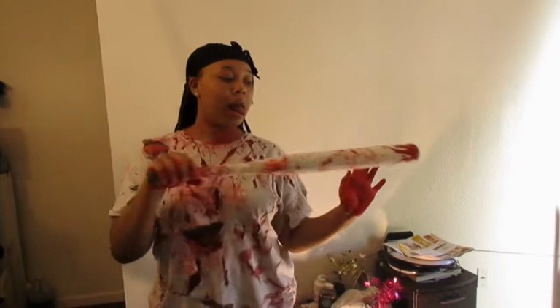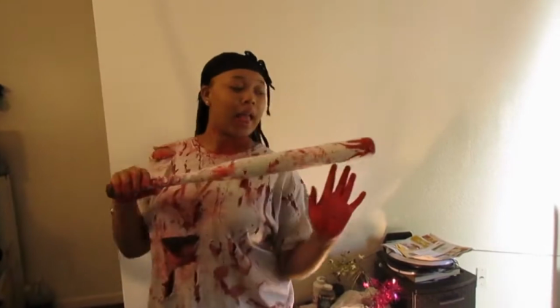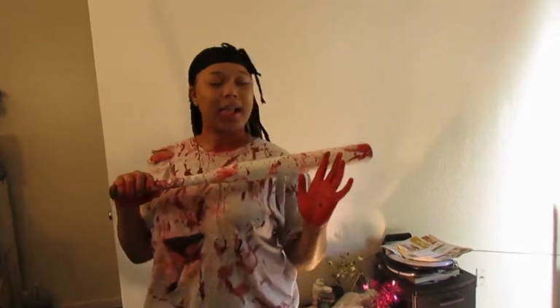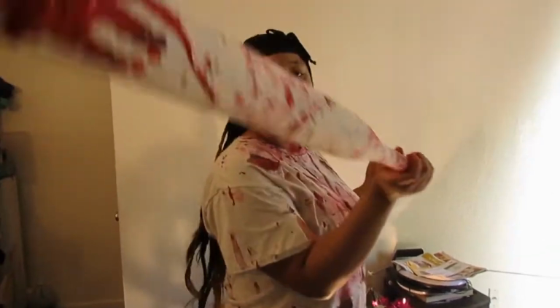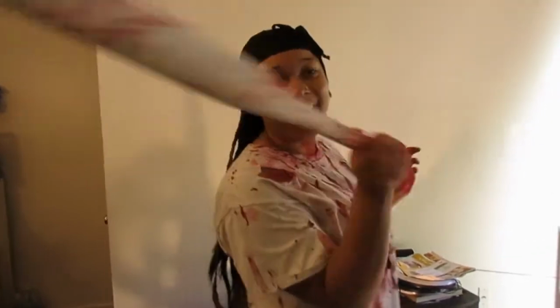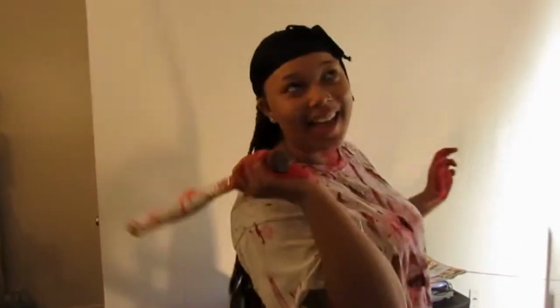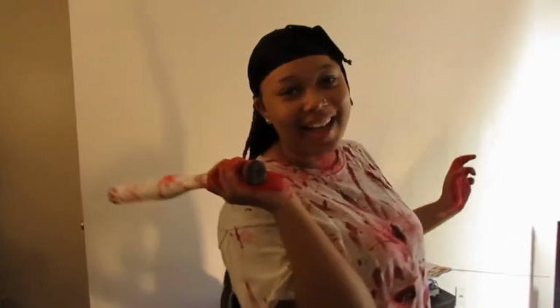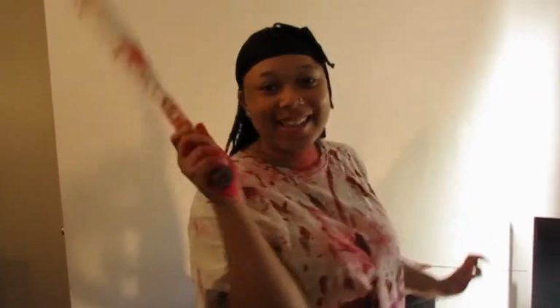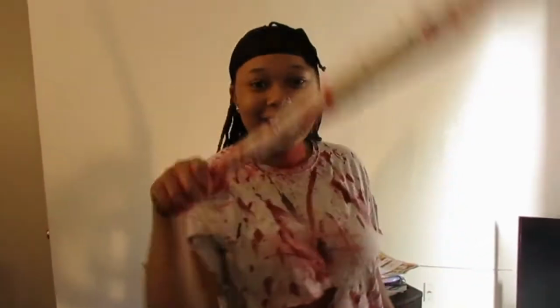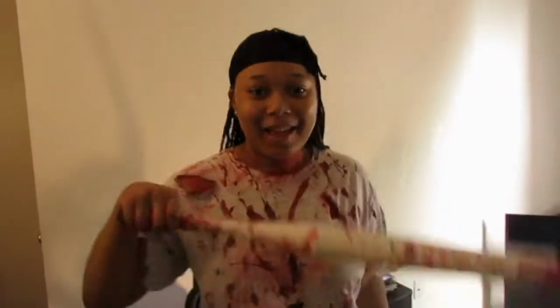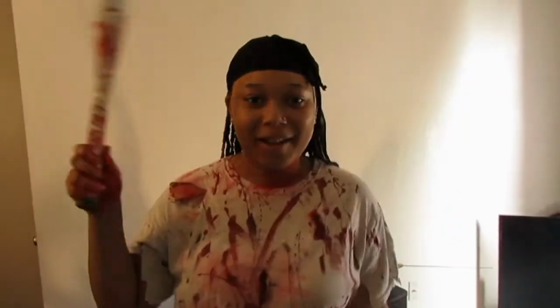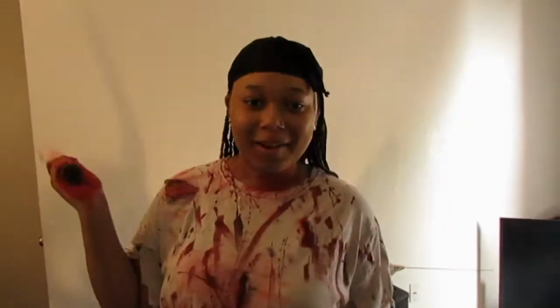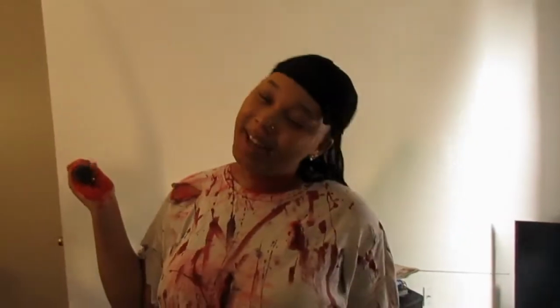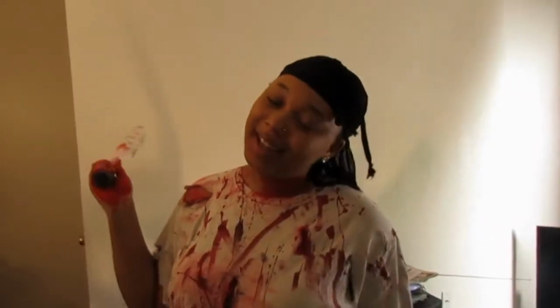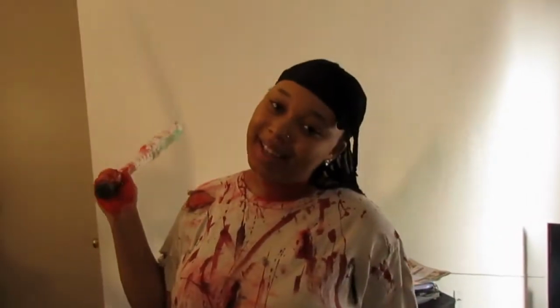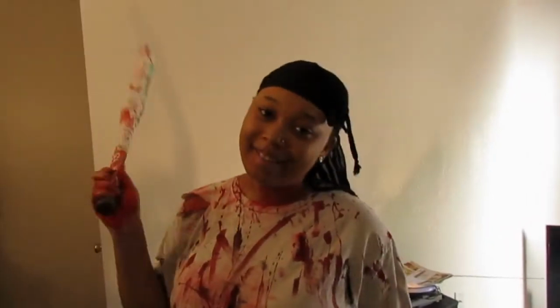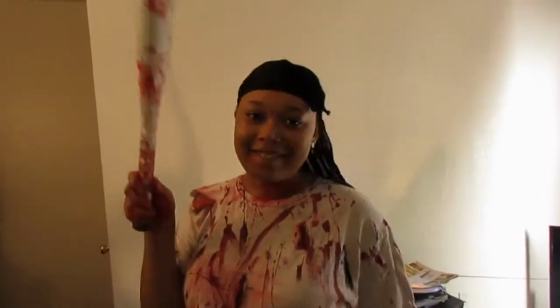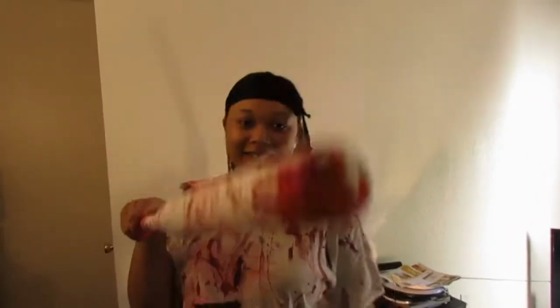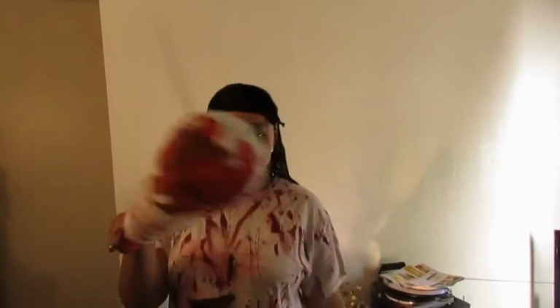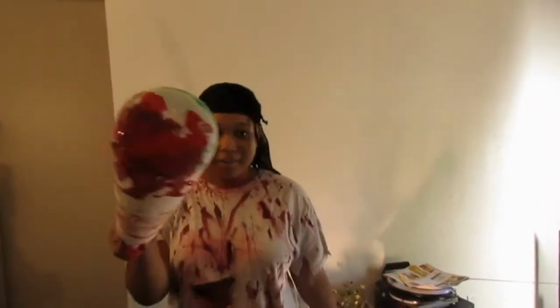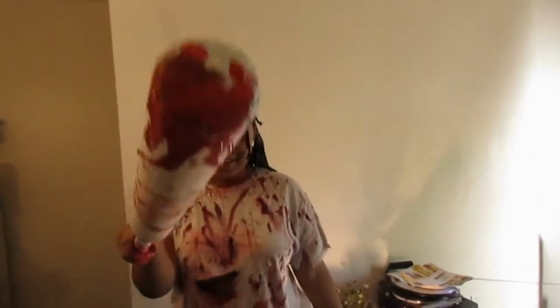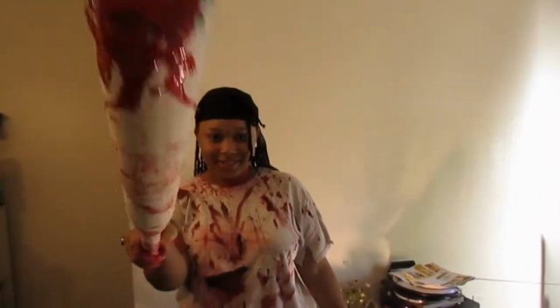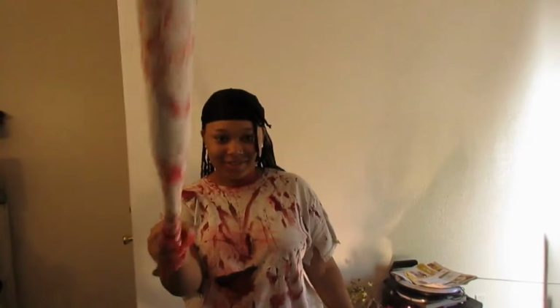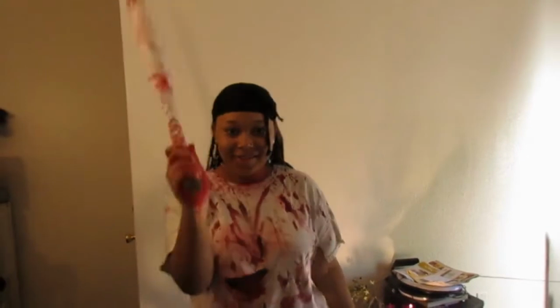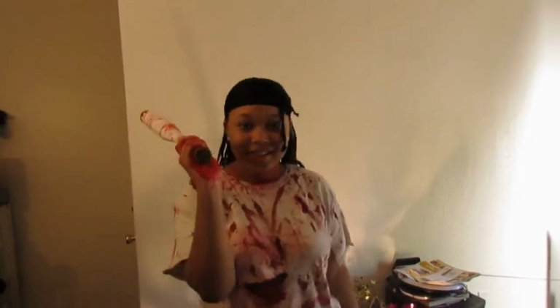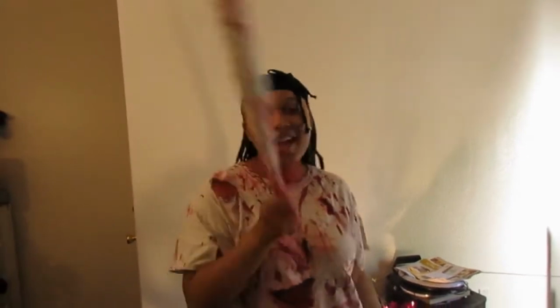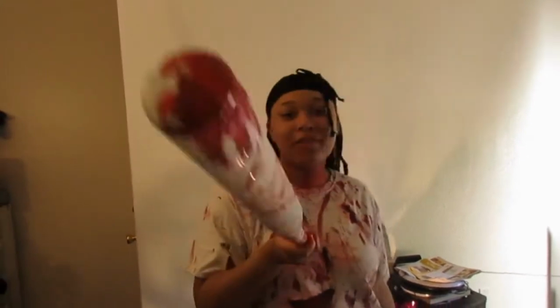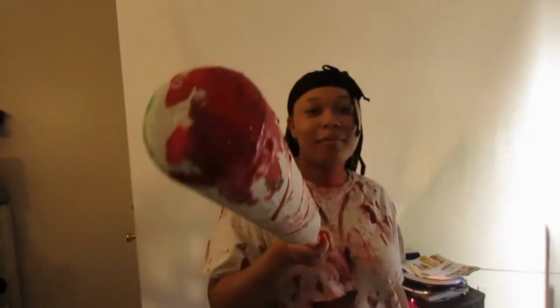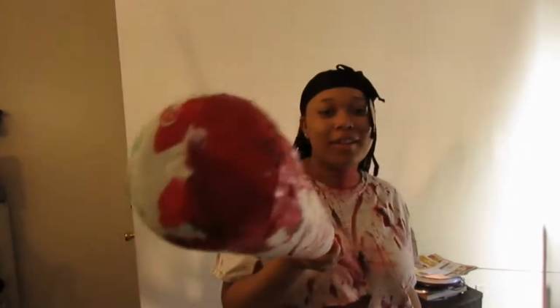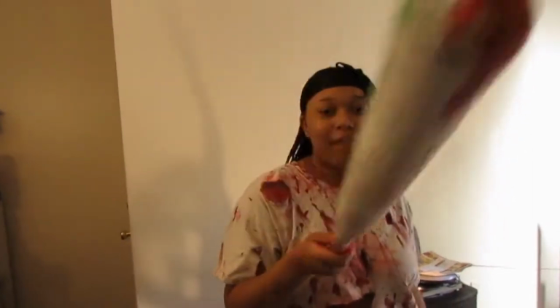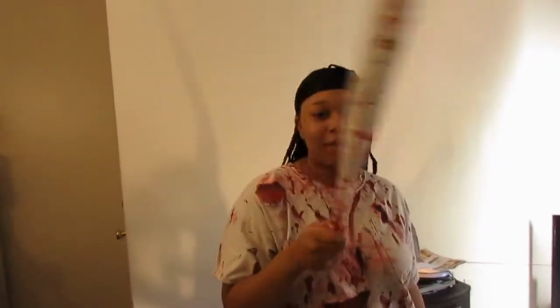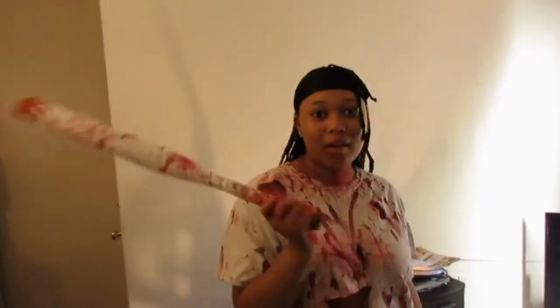Hey guys, happy Halloween! Welcome back to the Anderson family blog.